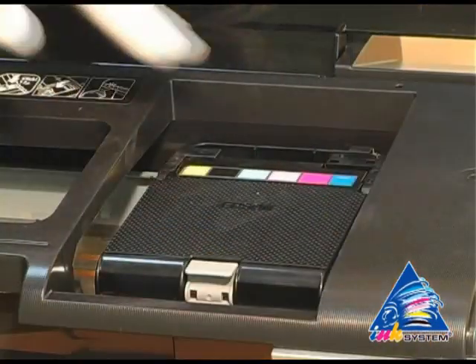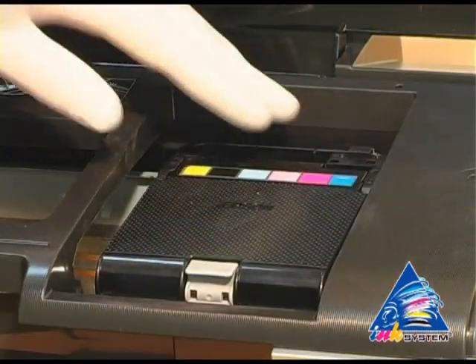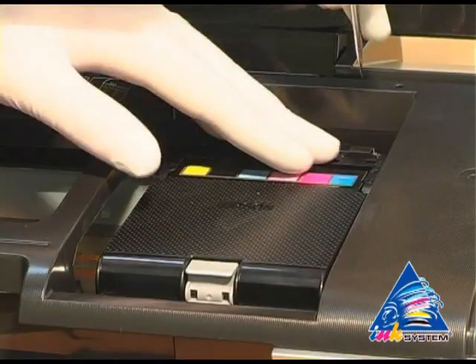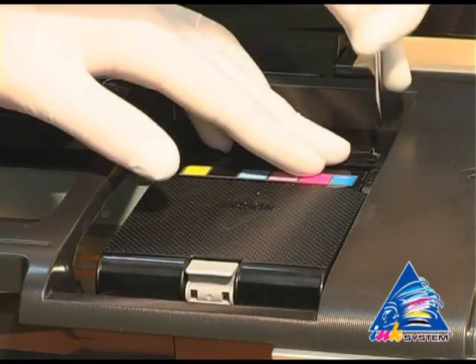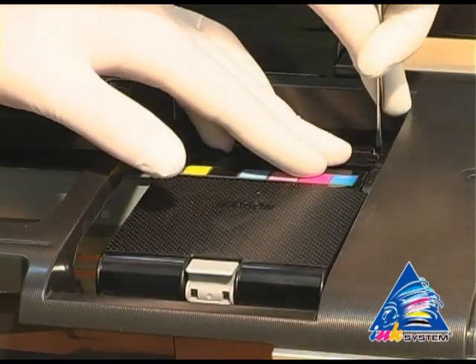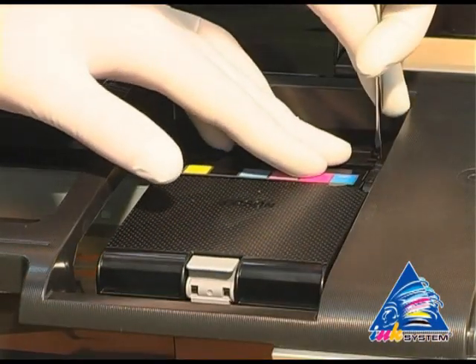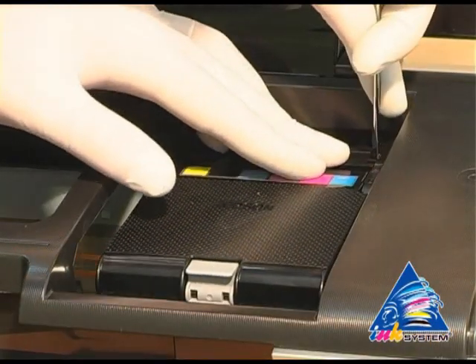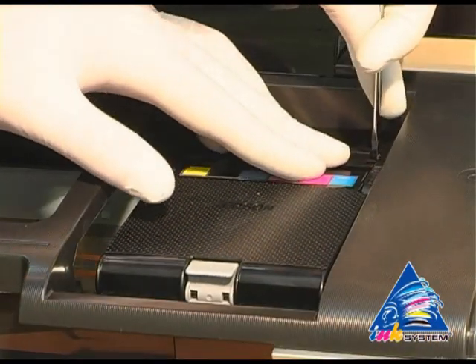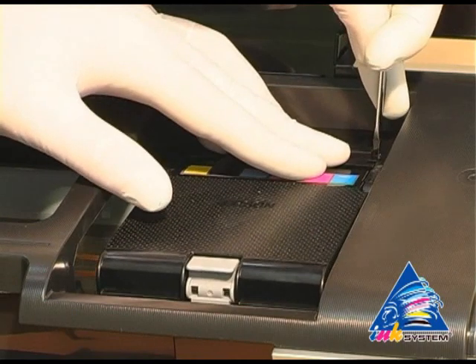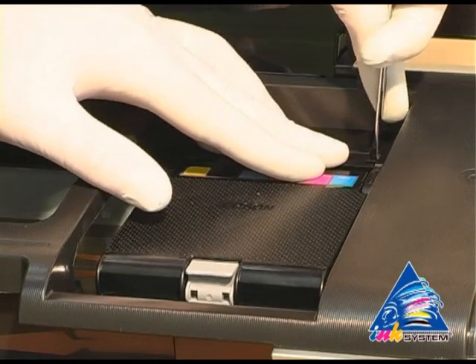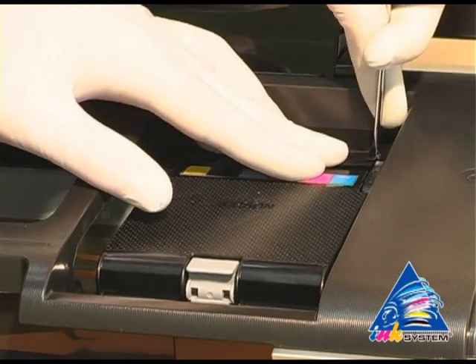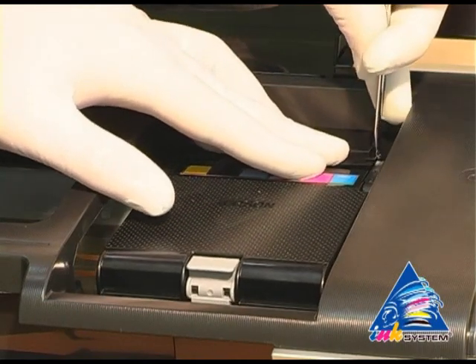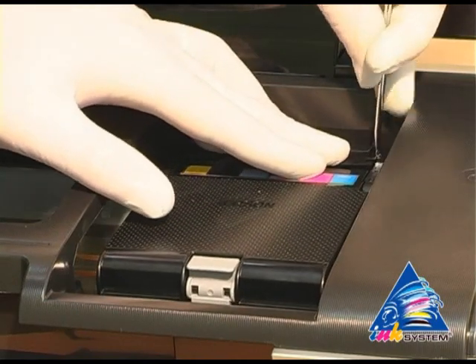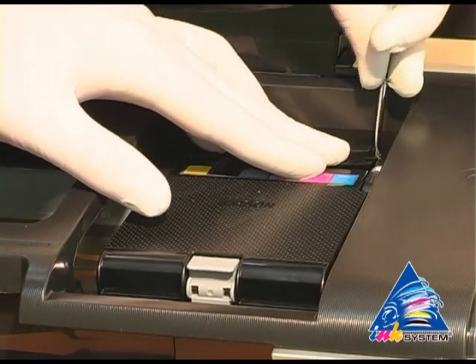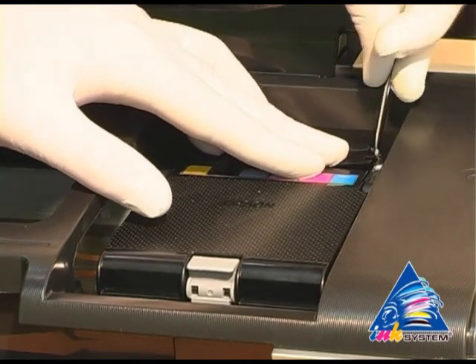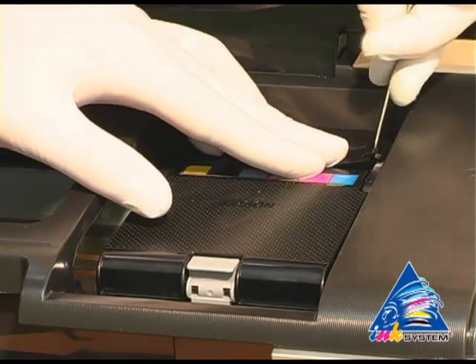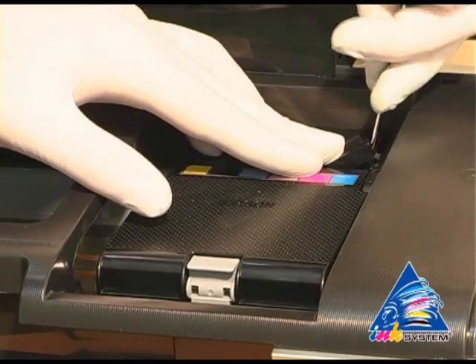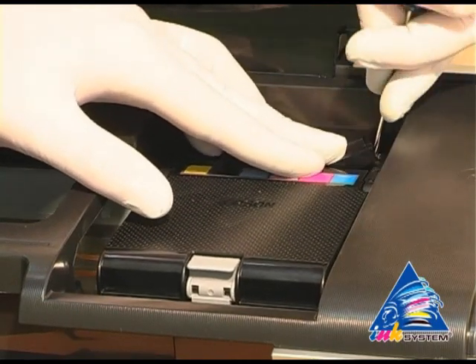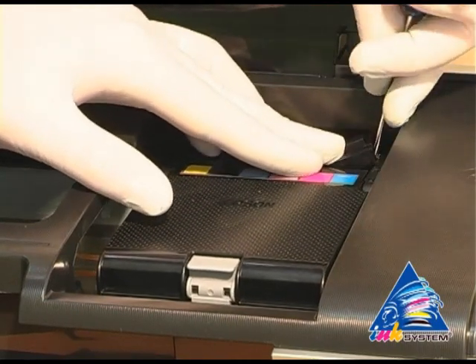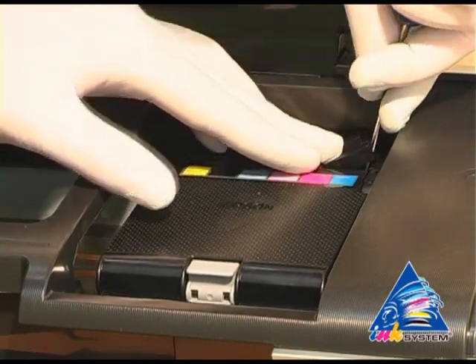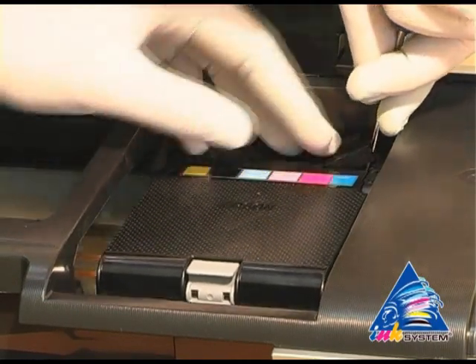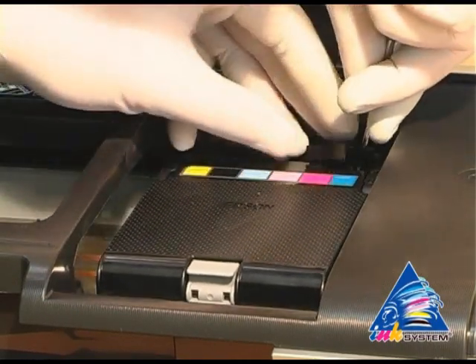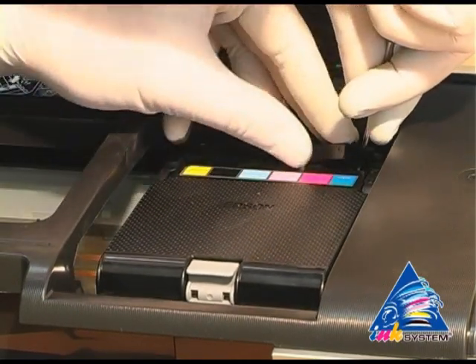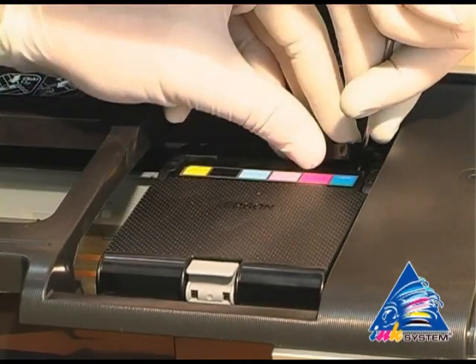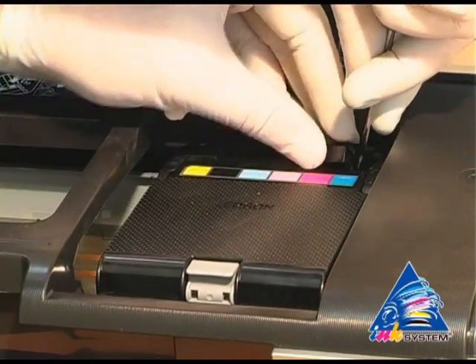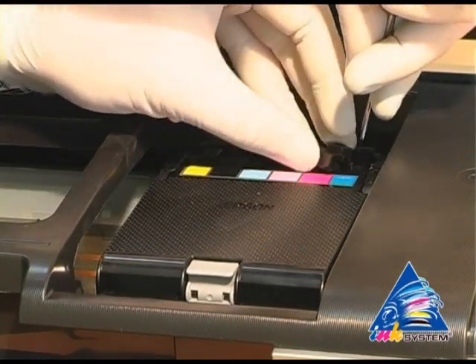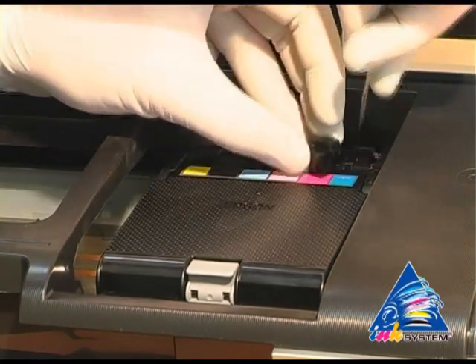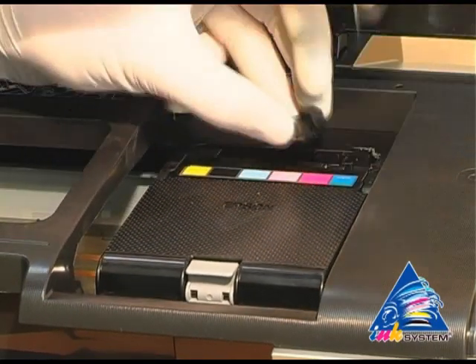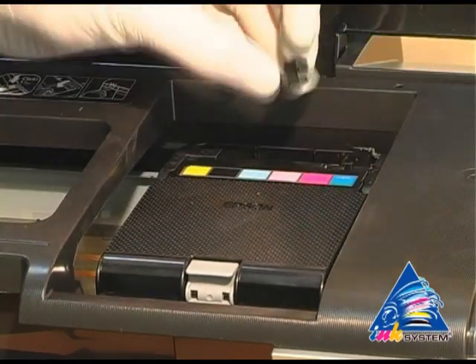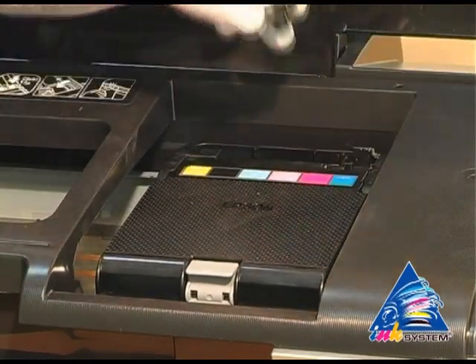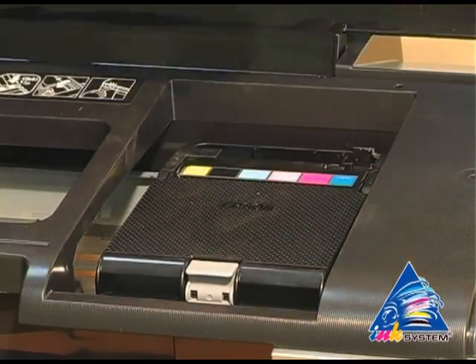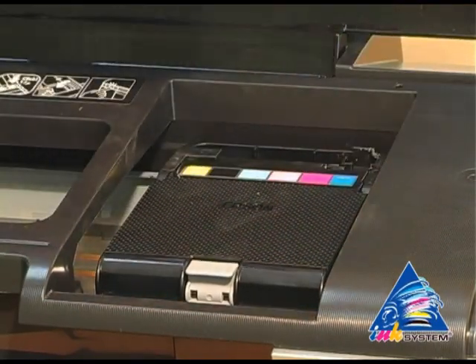With the help of a screwdriver, uncover the cap that covers the cartridges on the print head.